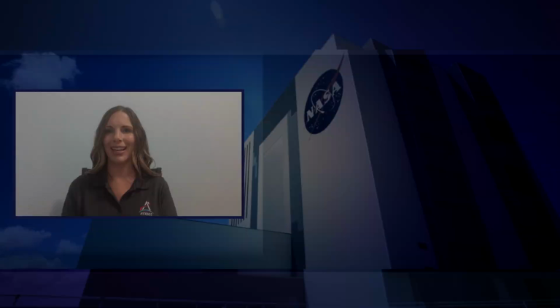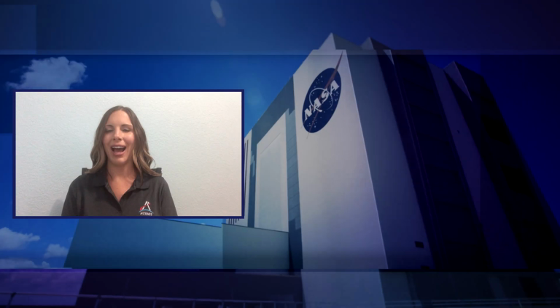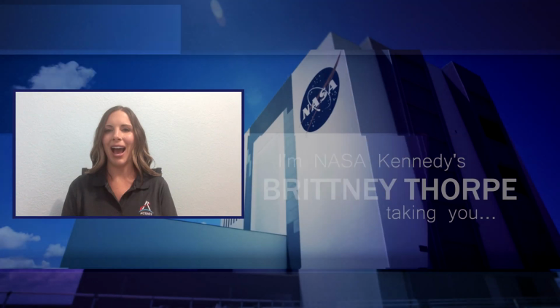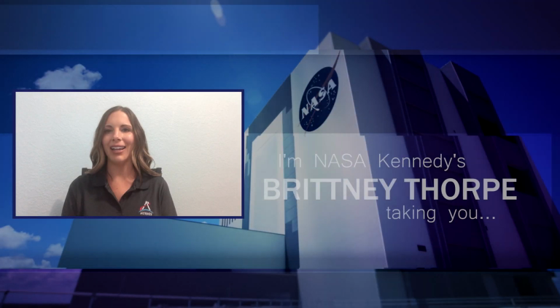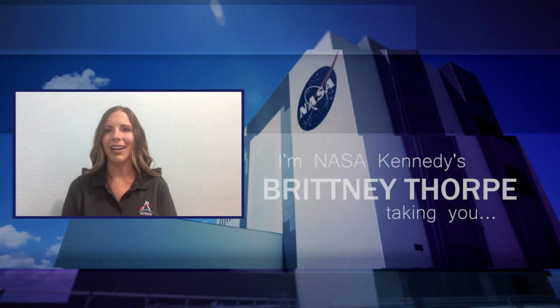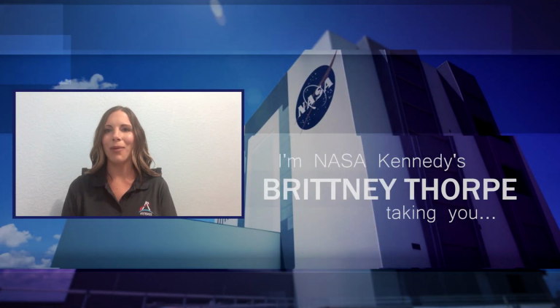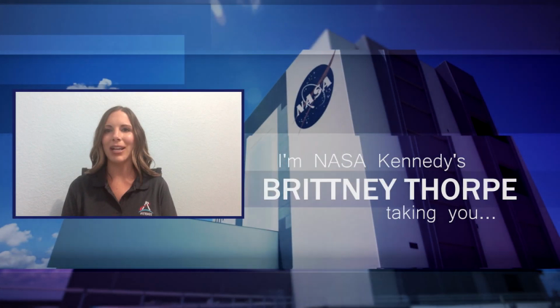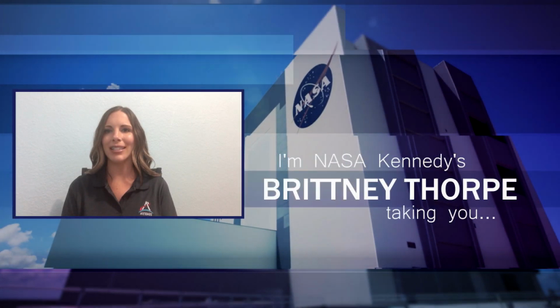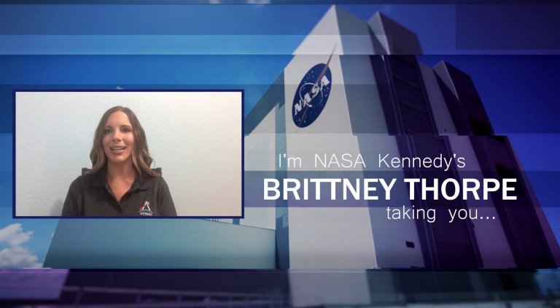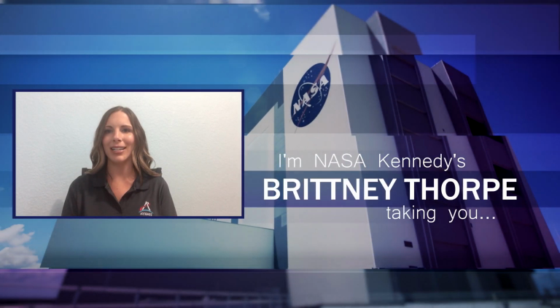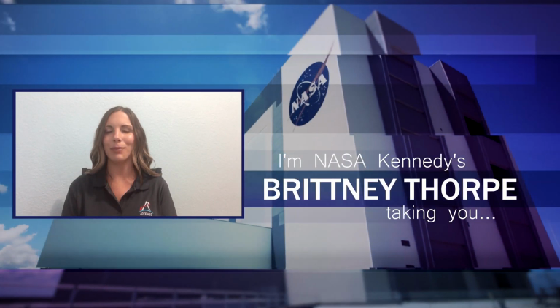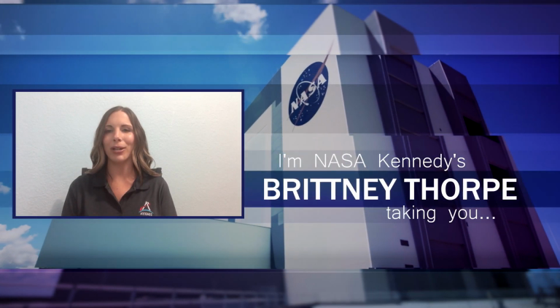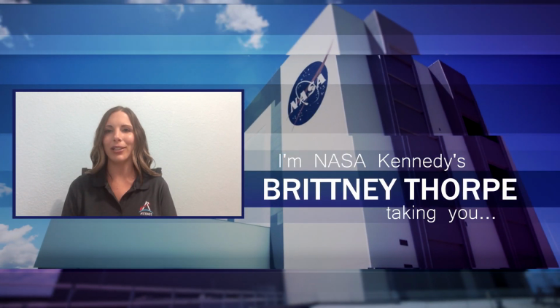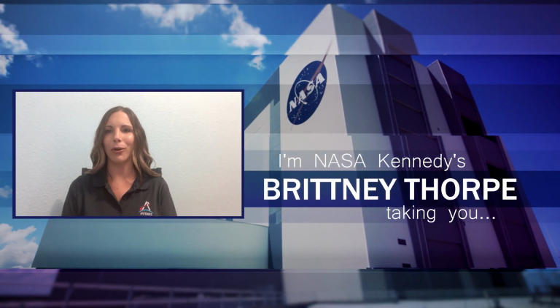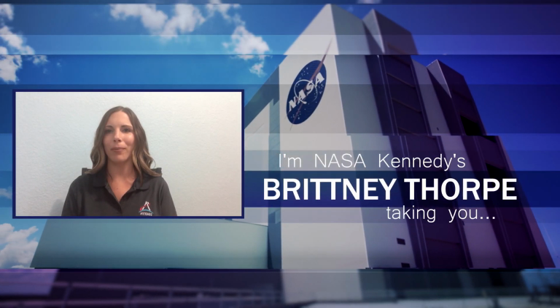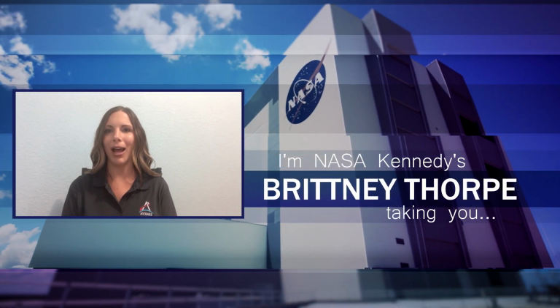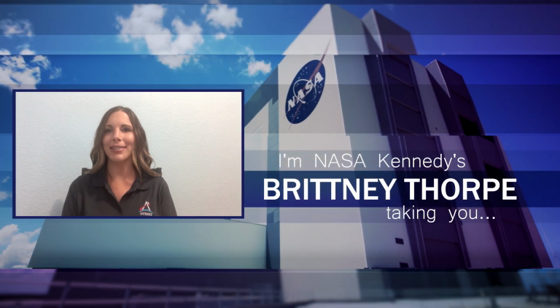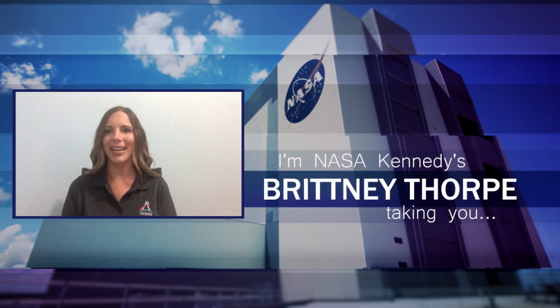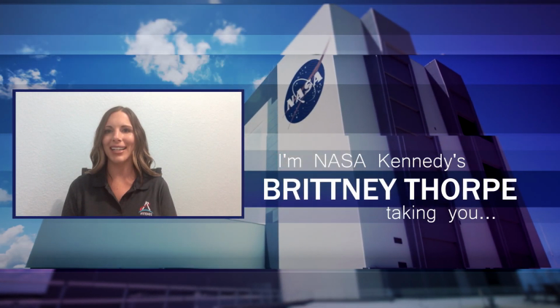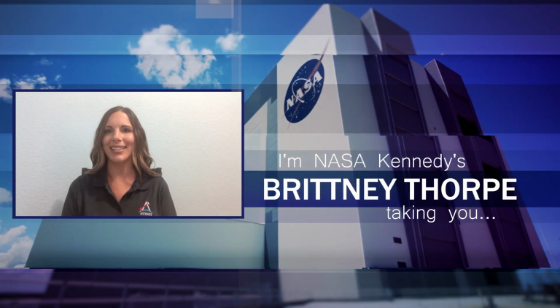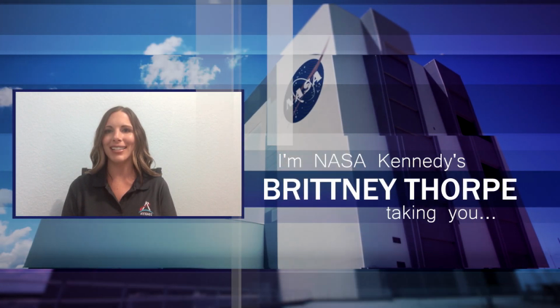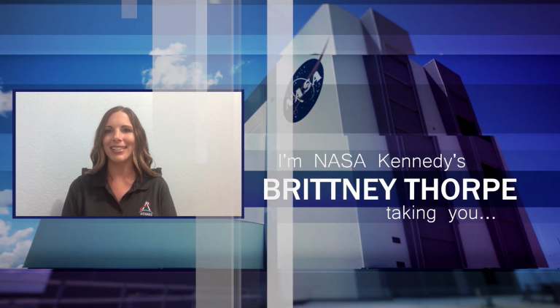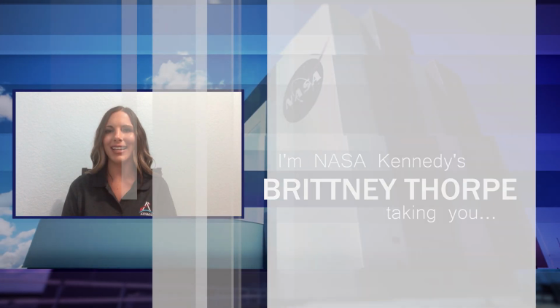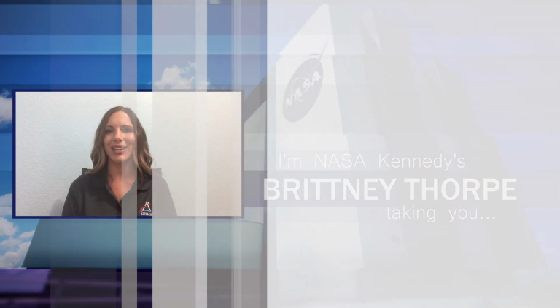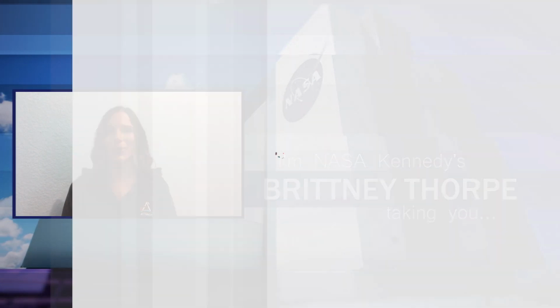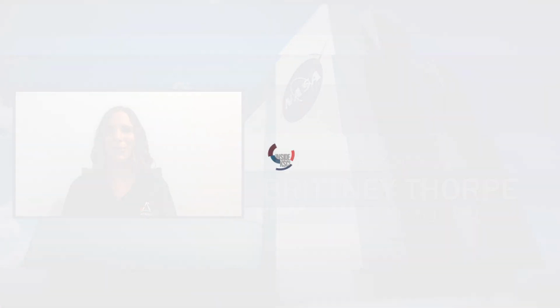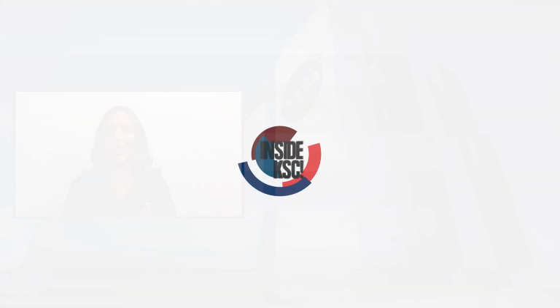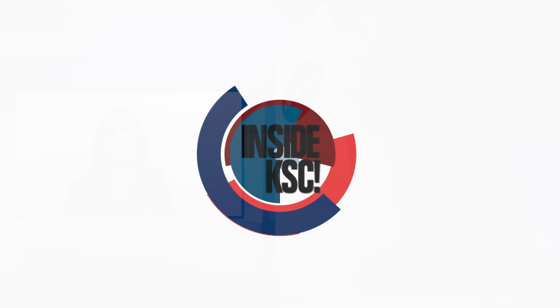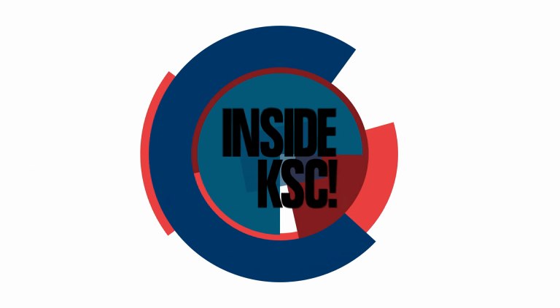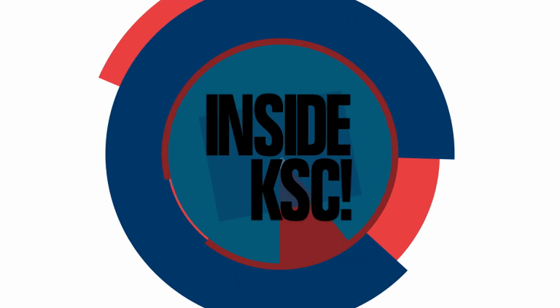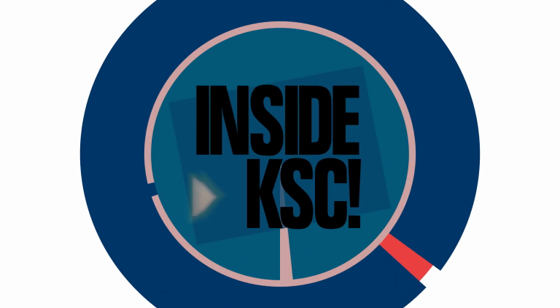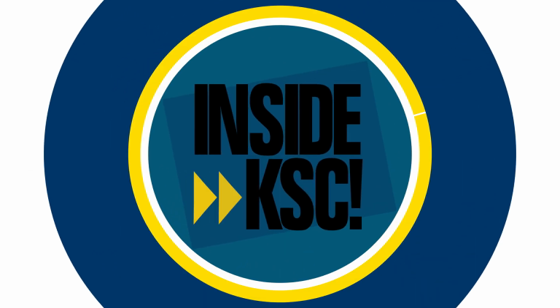Hi, I'm NASA Kennedy's Forethorp. Outside KSC, taking you Inside KSC.